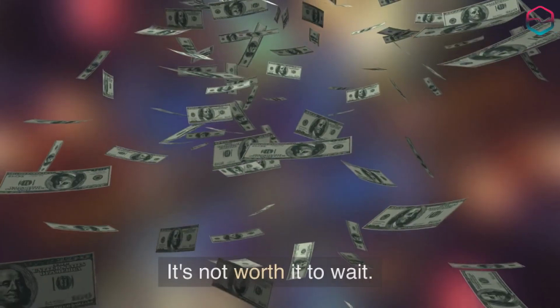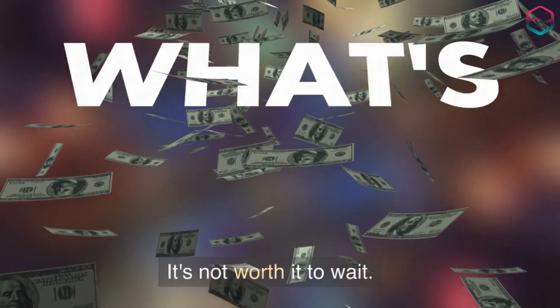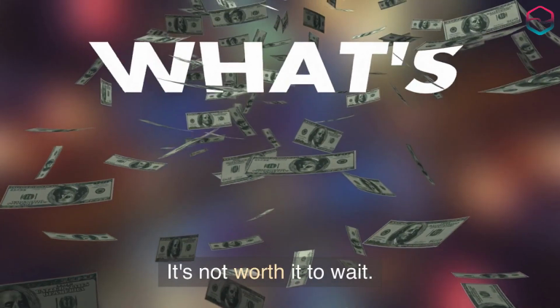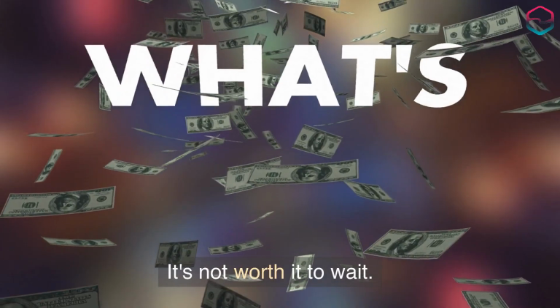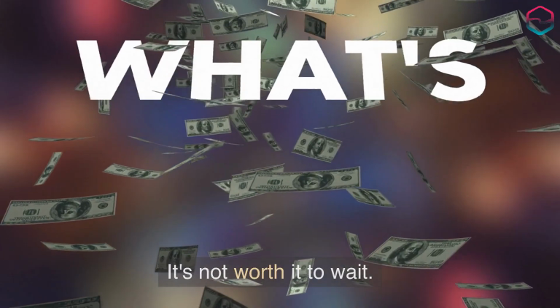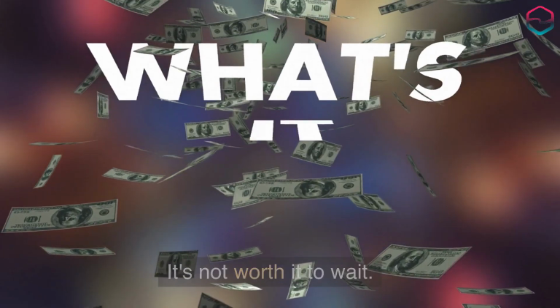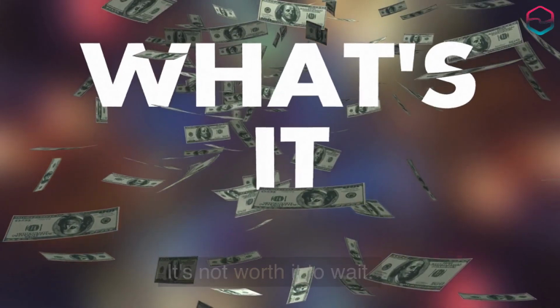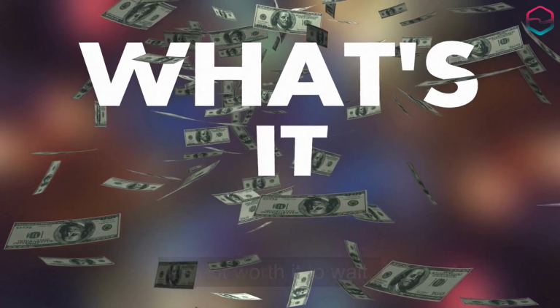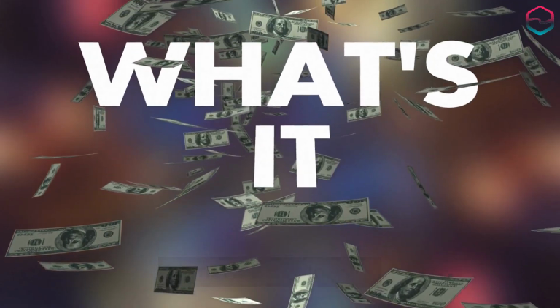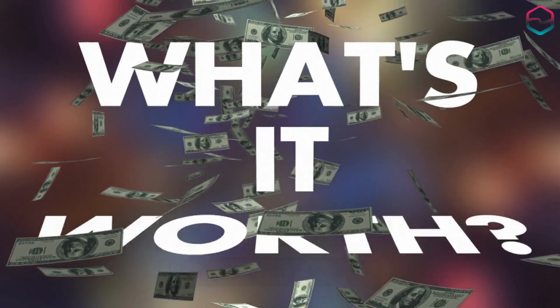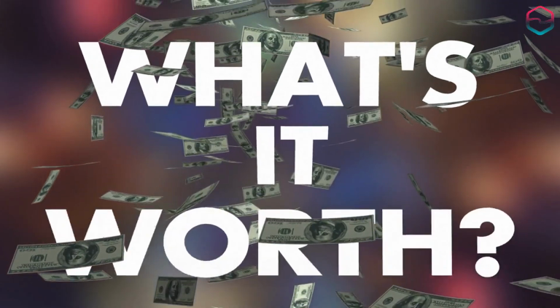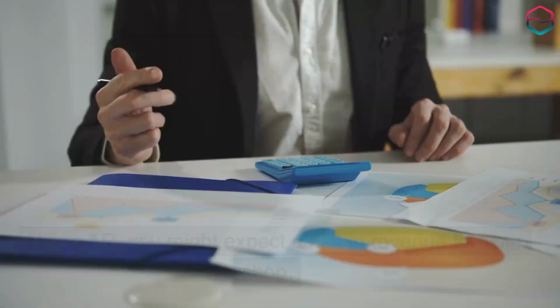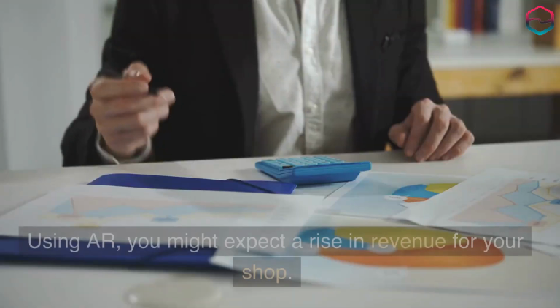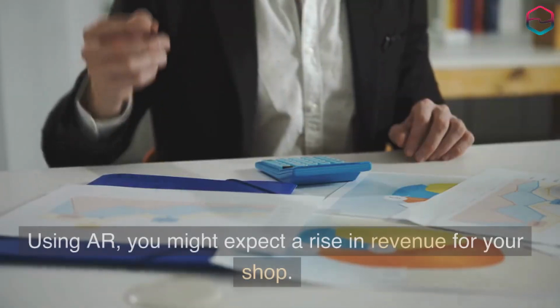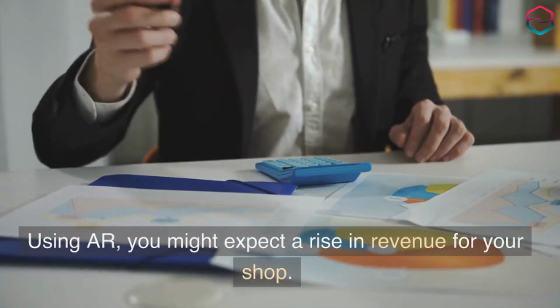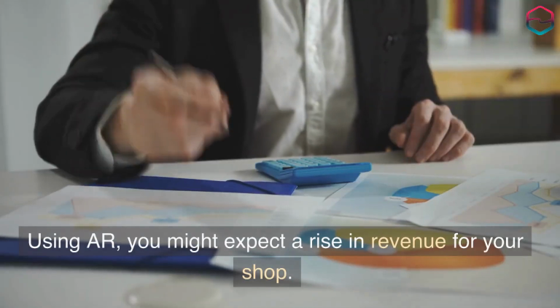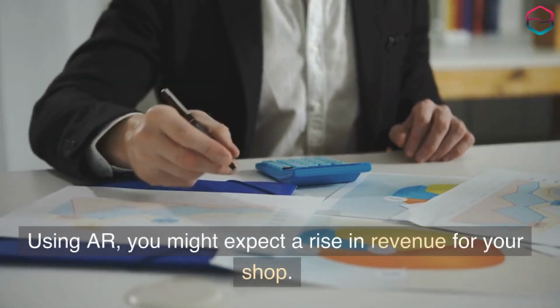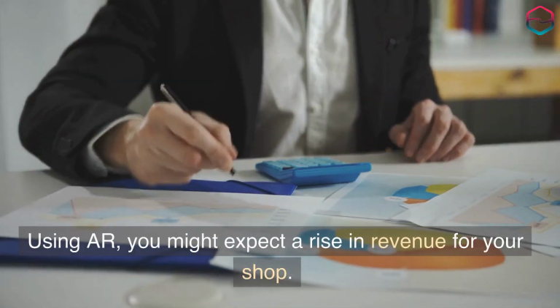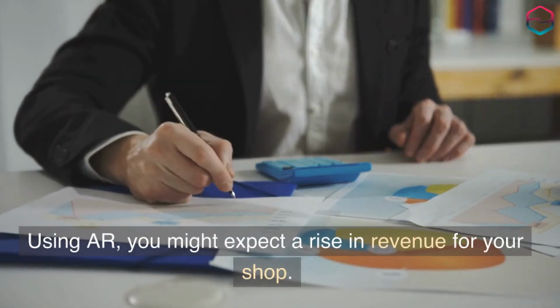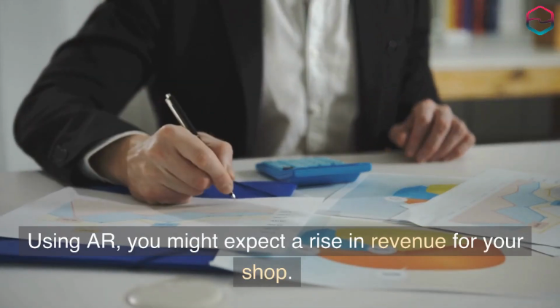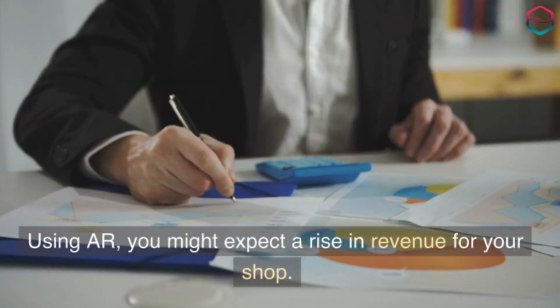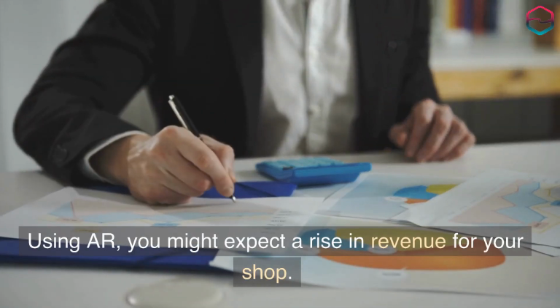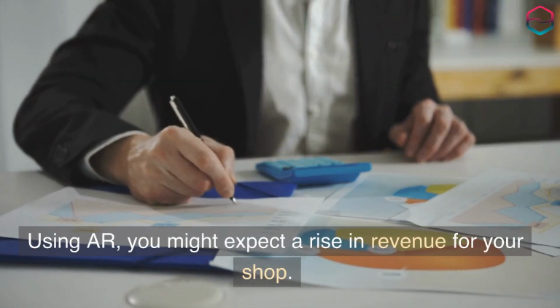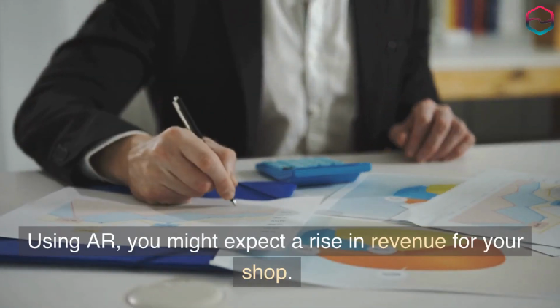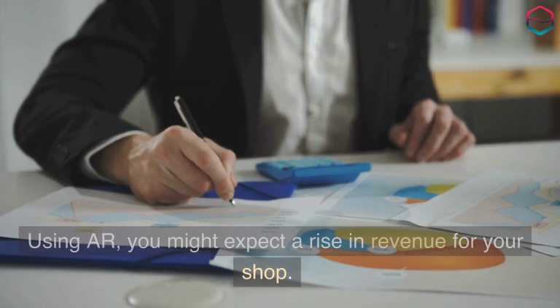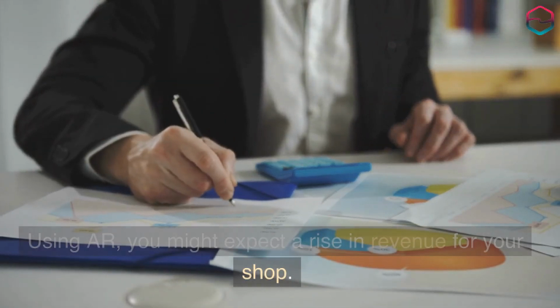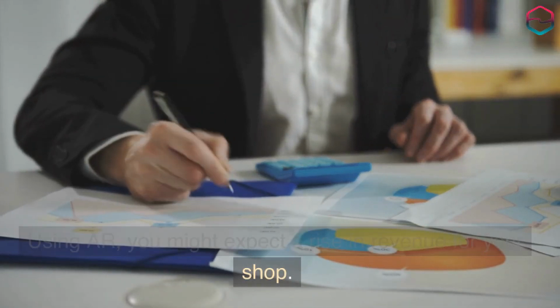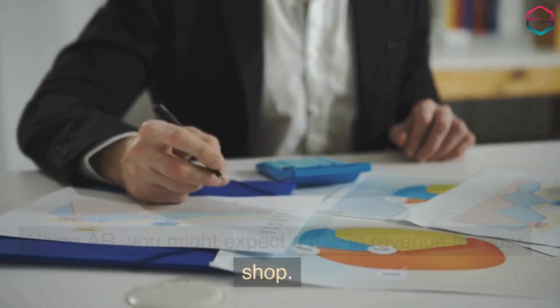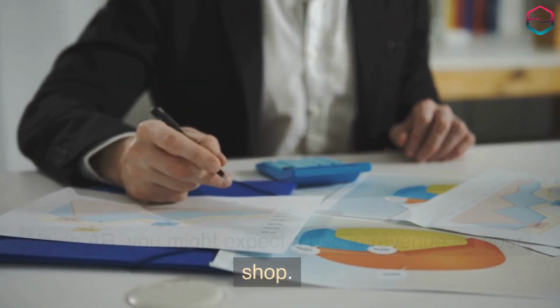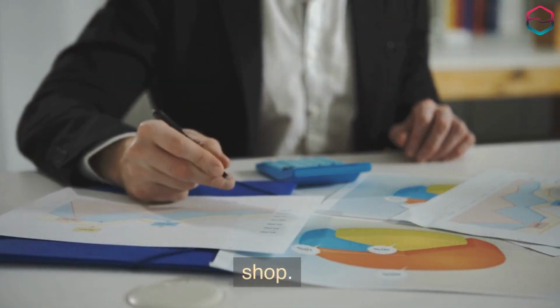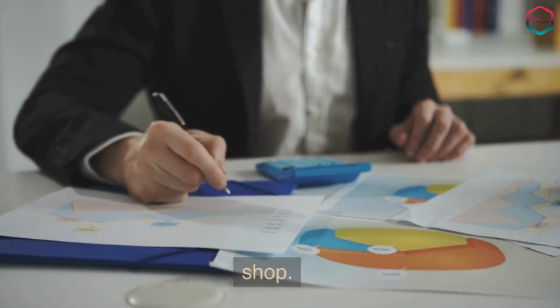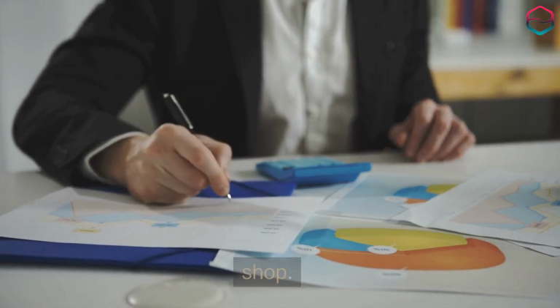It's not worth it to wait. Using AR, you might expect a rise in revenue for your shop.